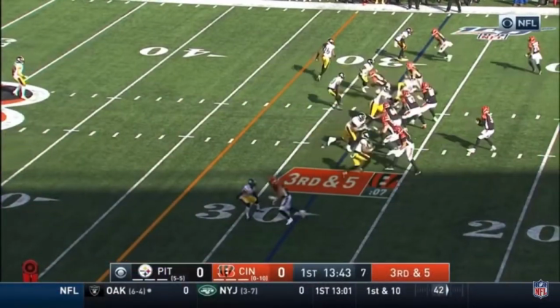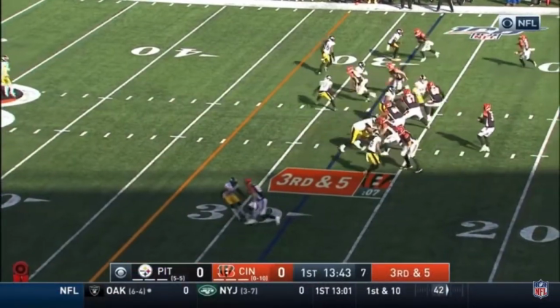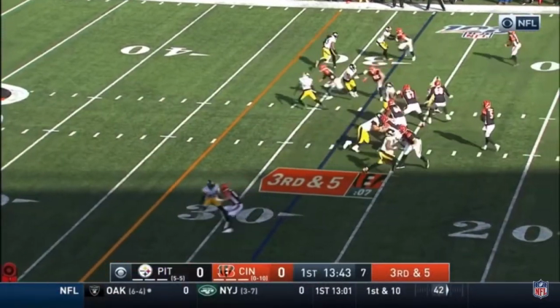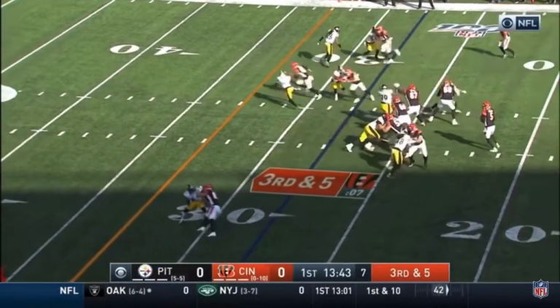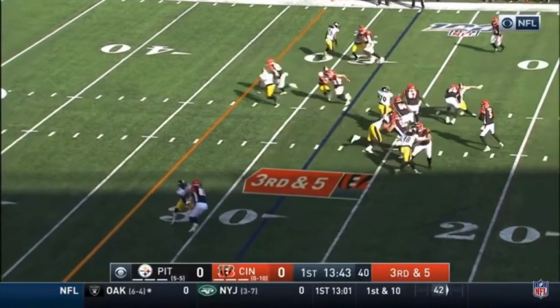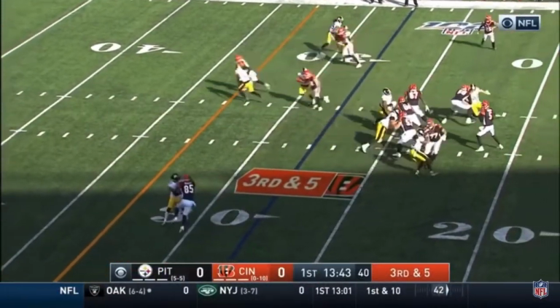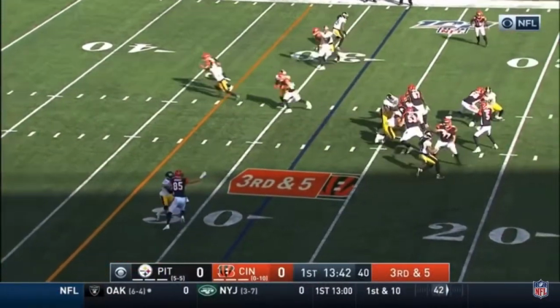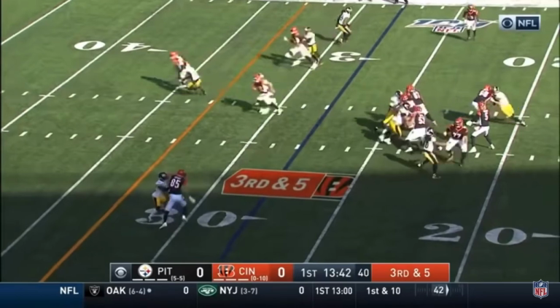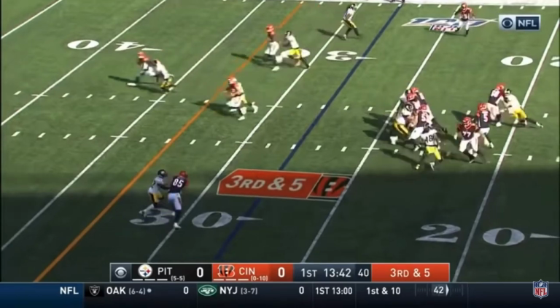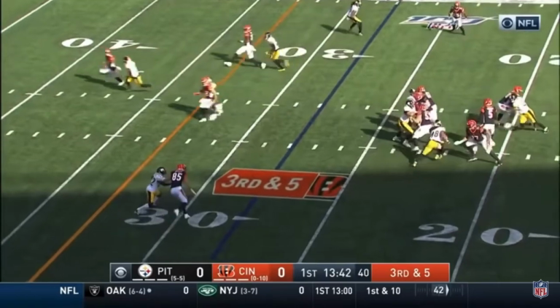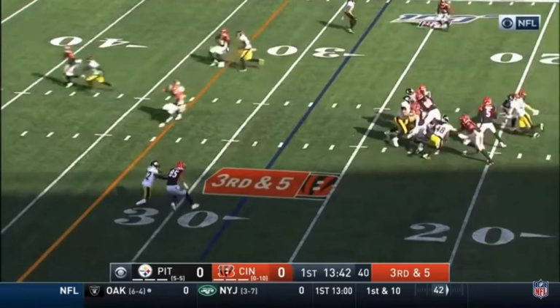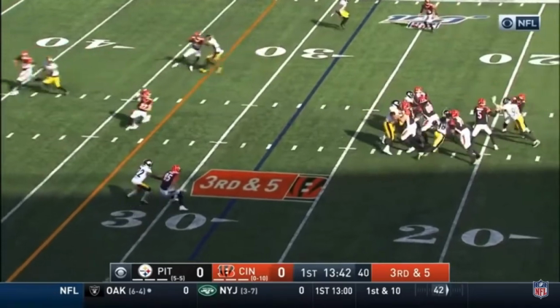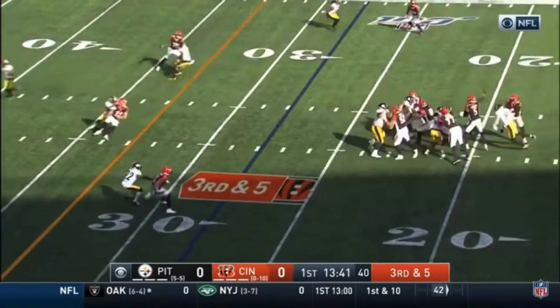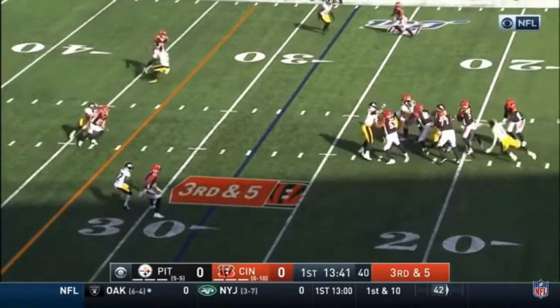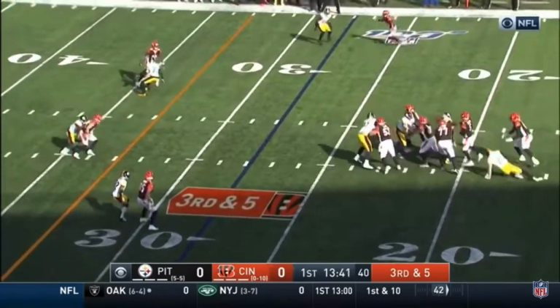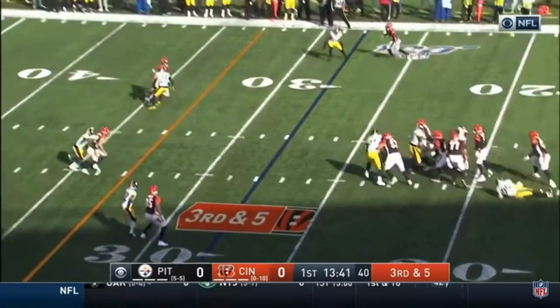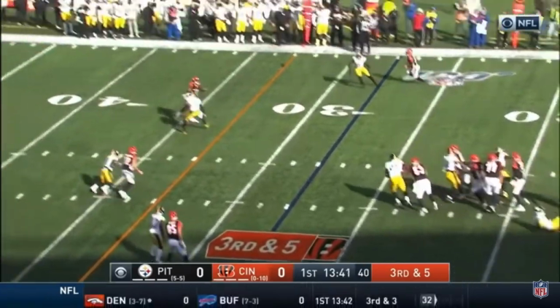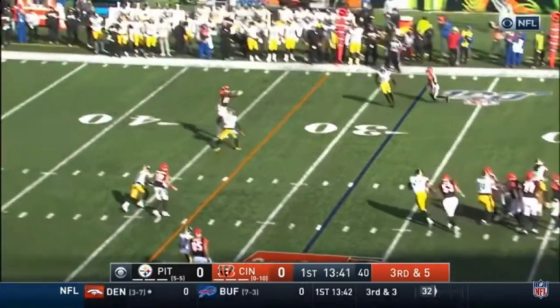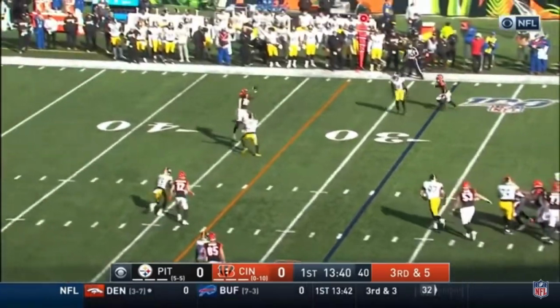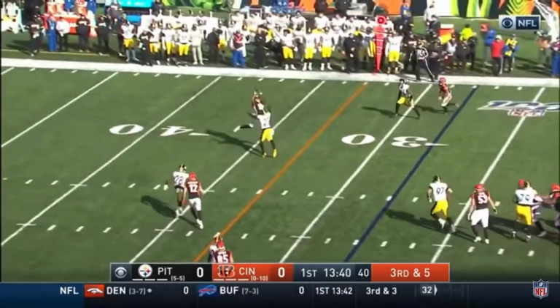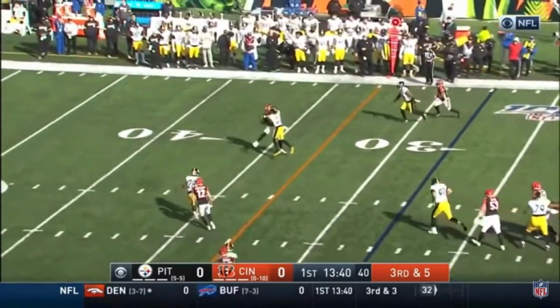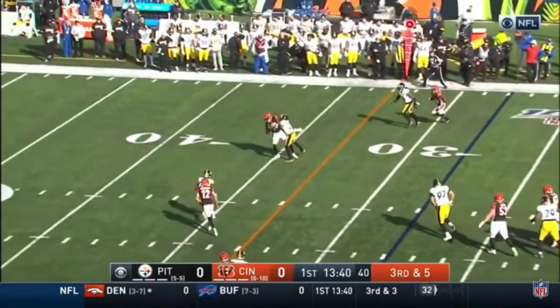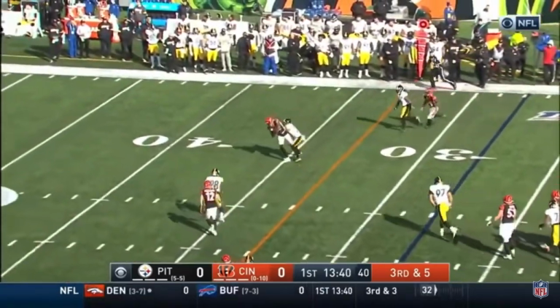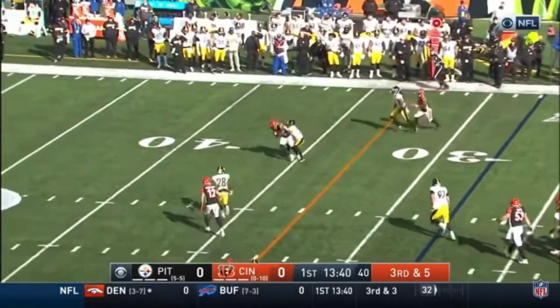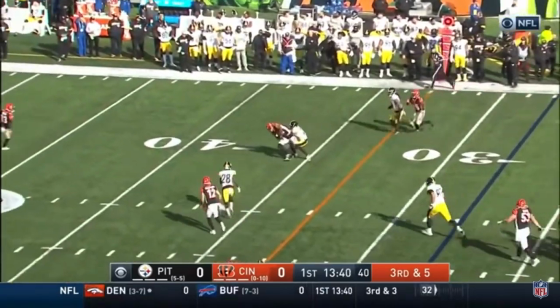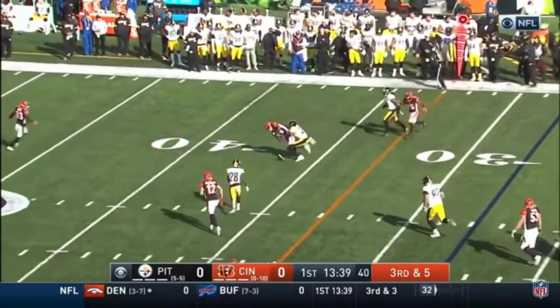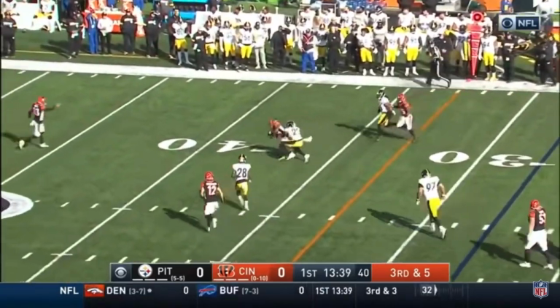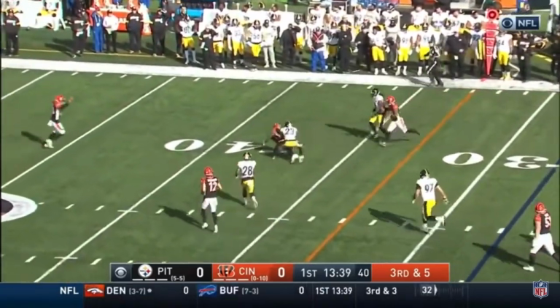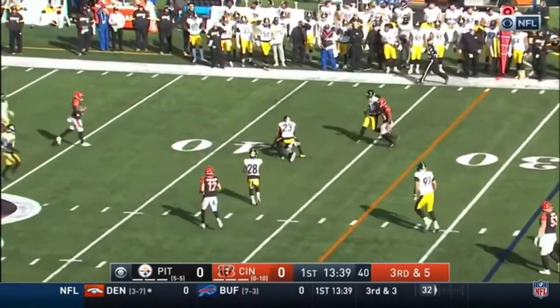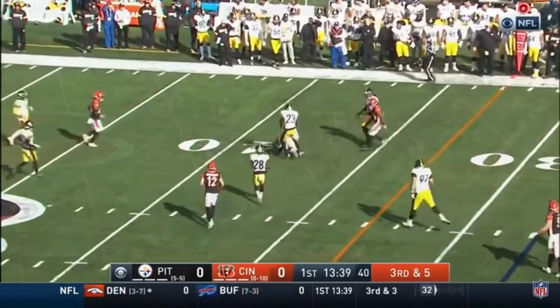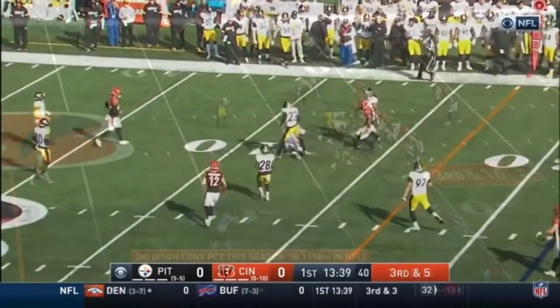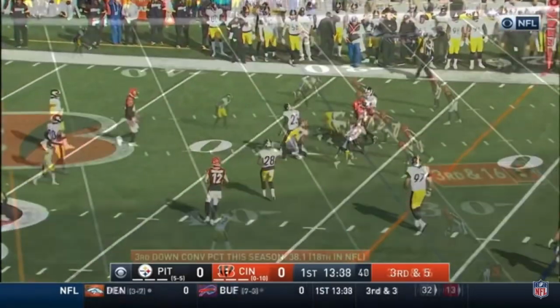As the rookie Ryan Finley has just thrown his first NFL touchdown pass. Empty backfield for Finley. Pressure coming. Finley throws and completes it for a first down.